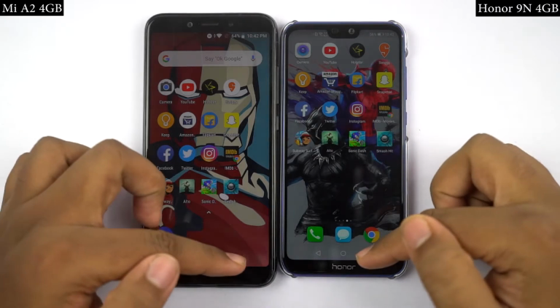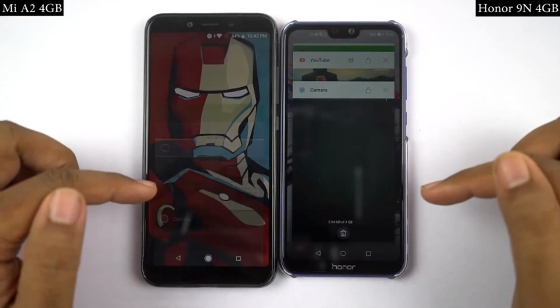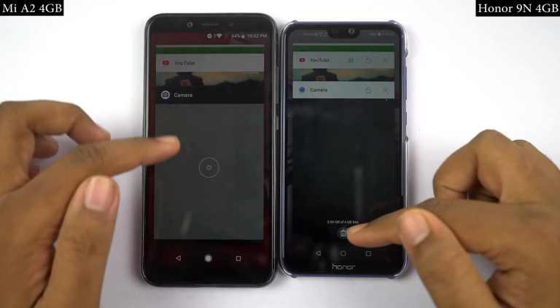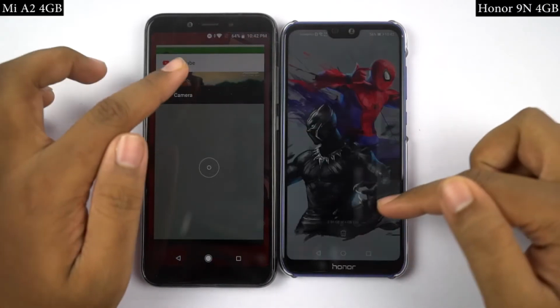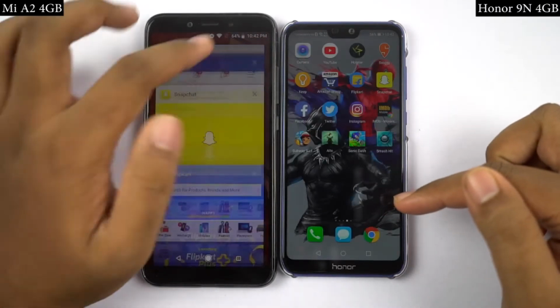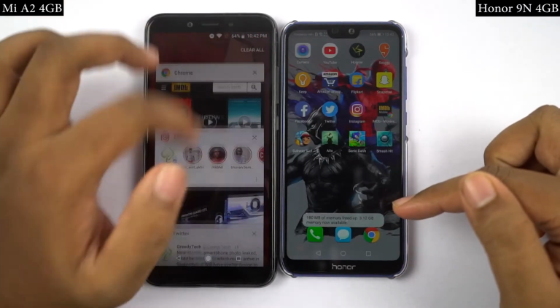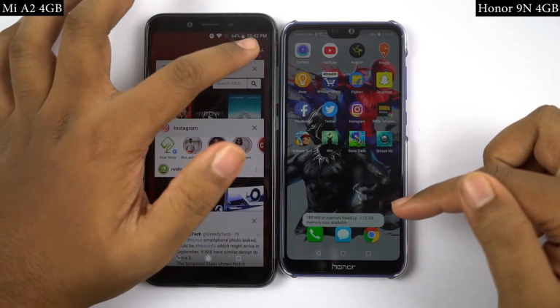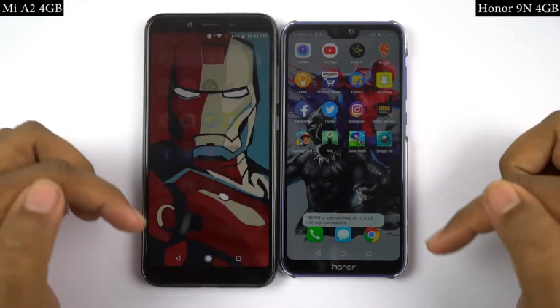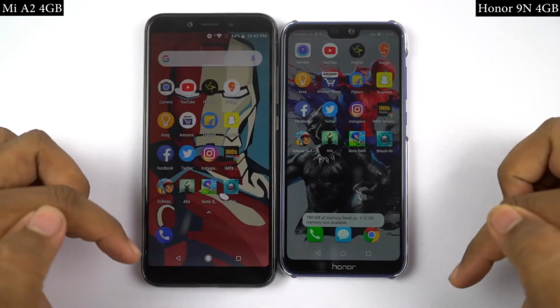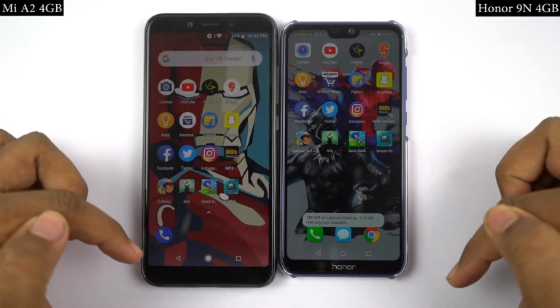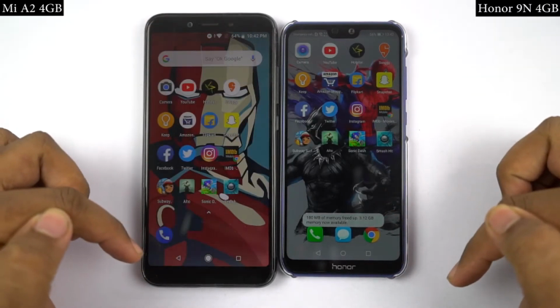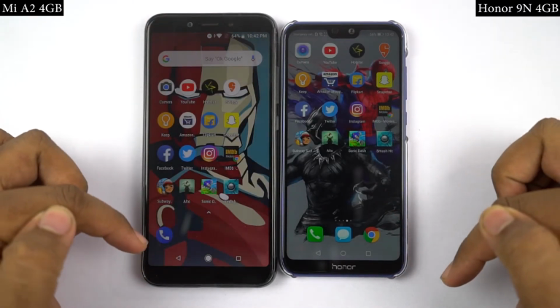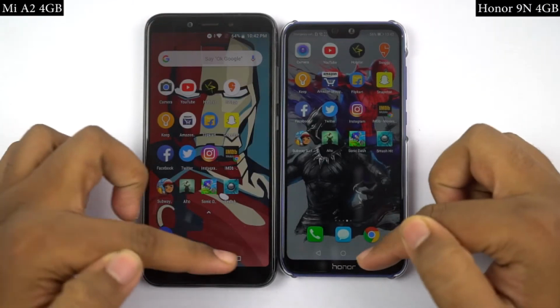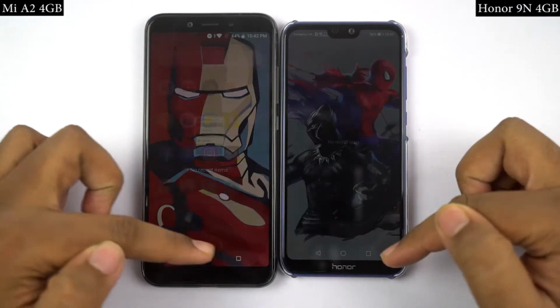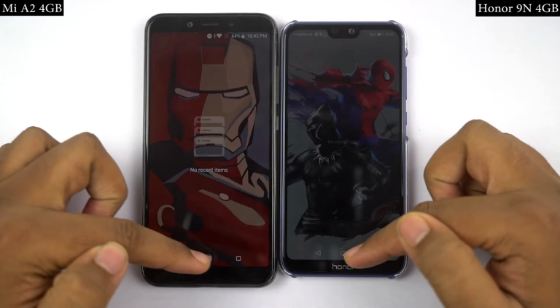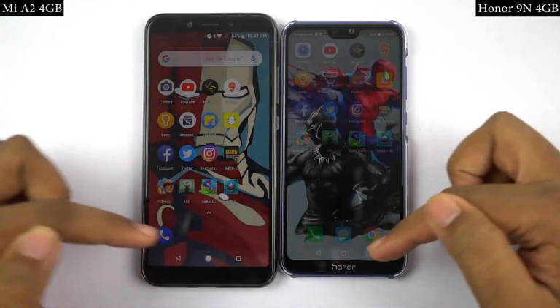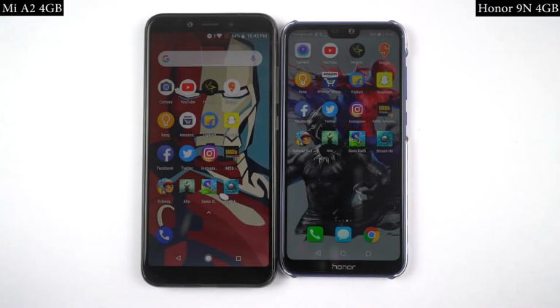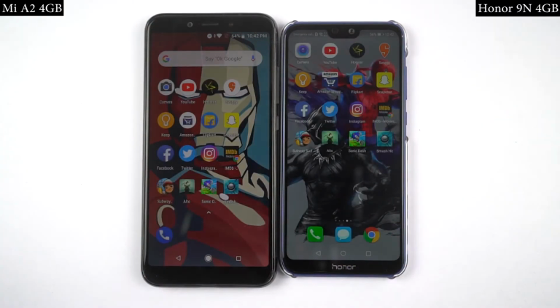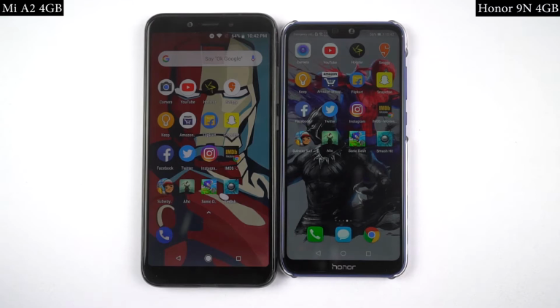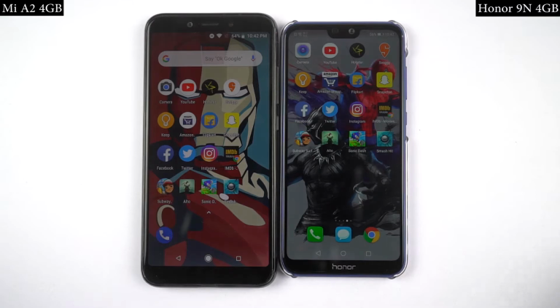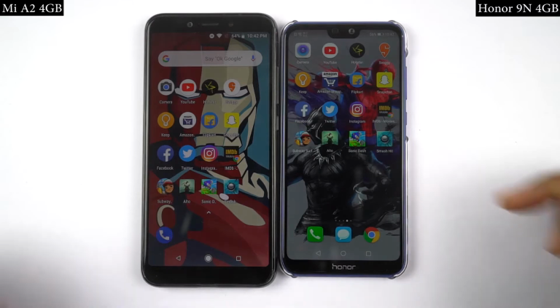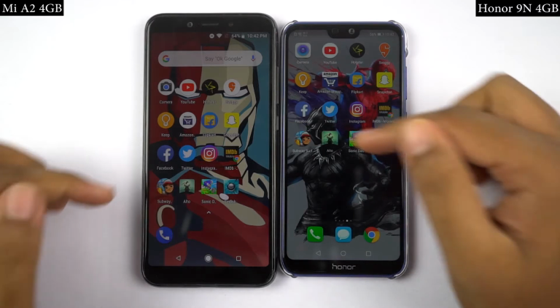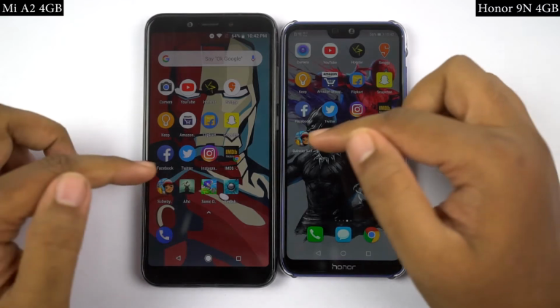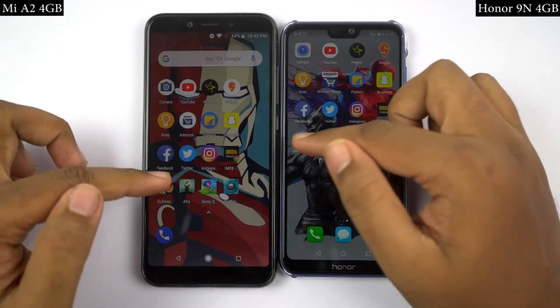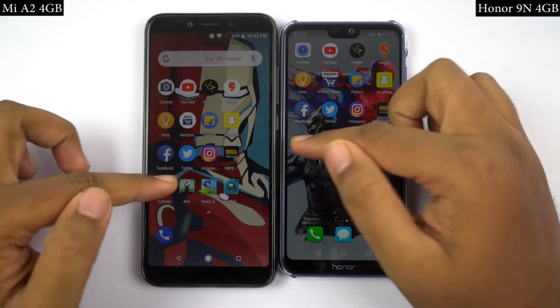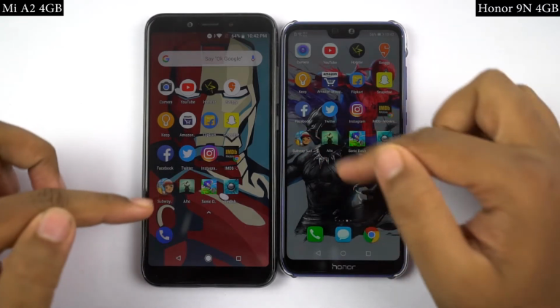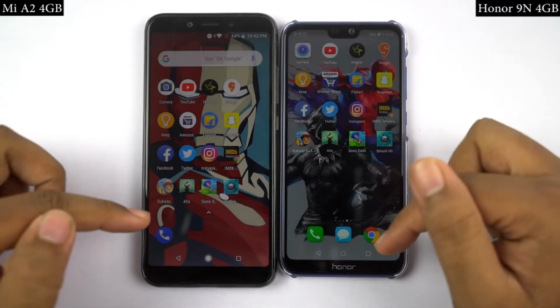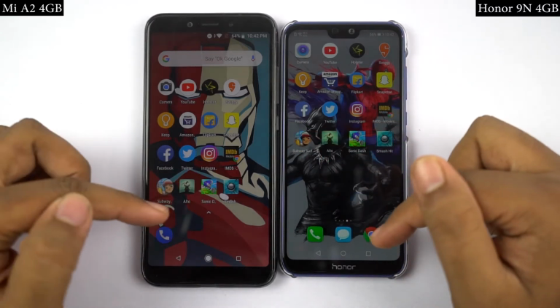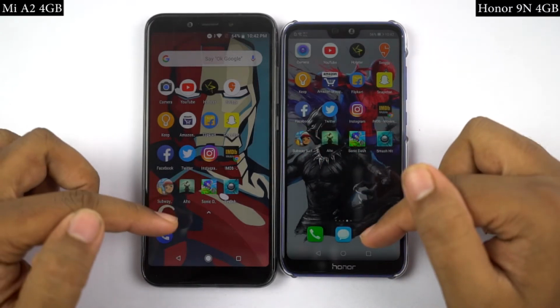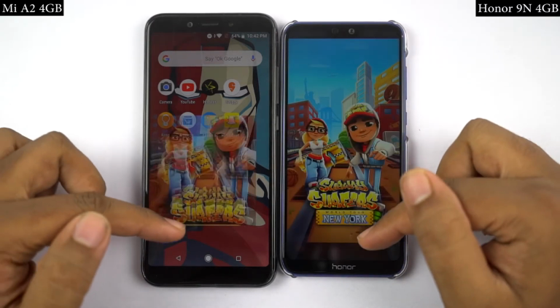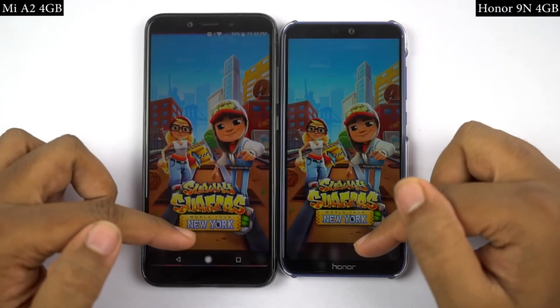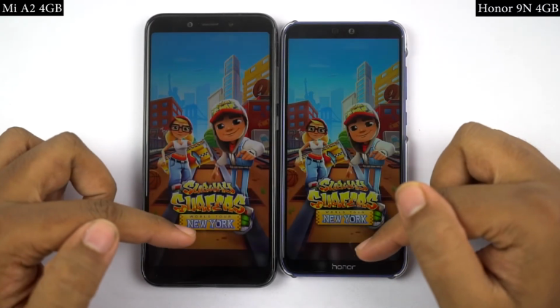Now for the last speed test, I'll open the last 4 games on both phones at the same time, and you can see which phone opens them faster.